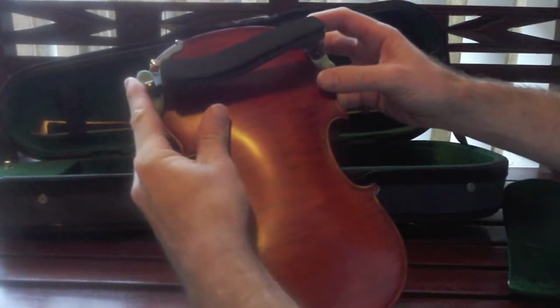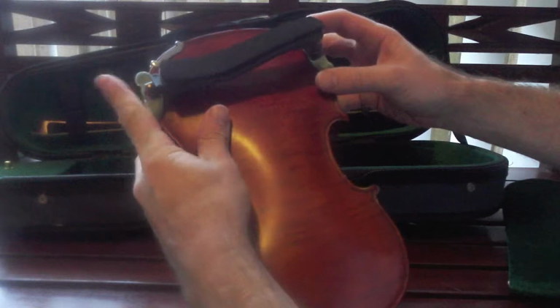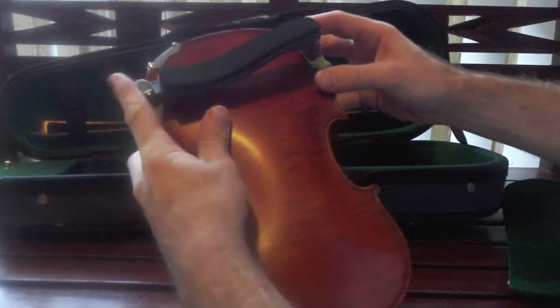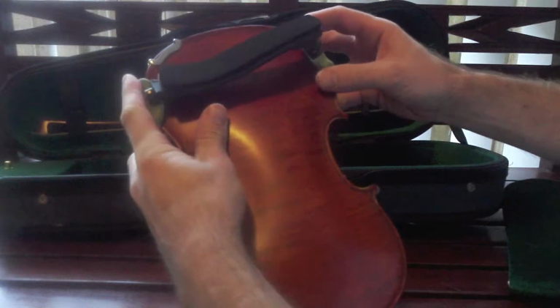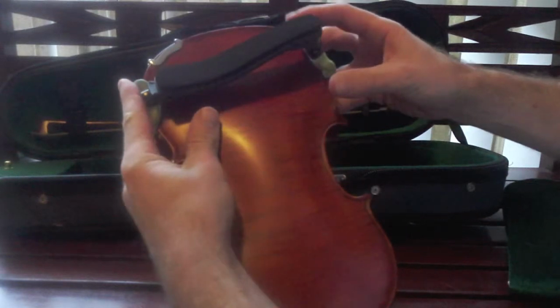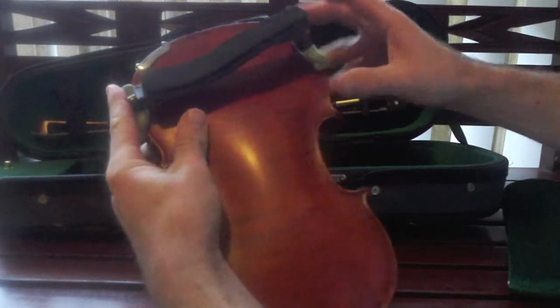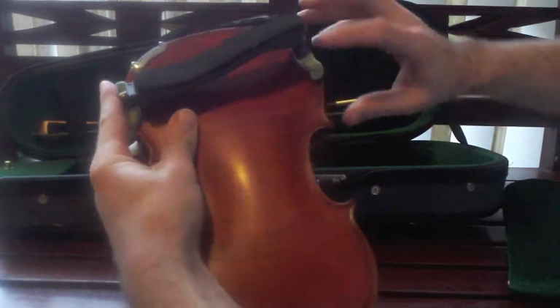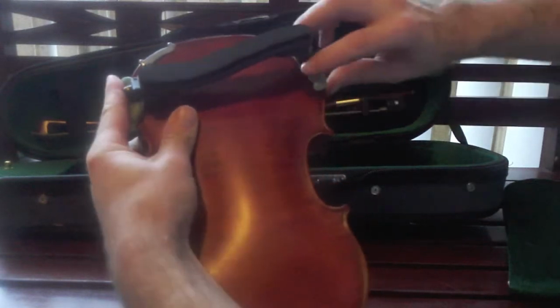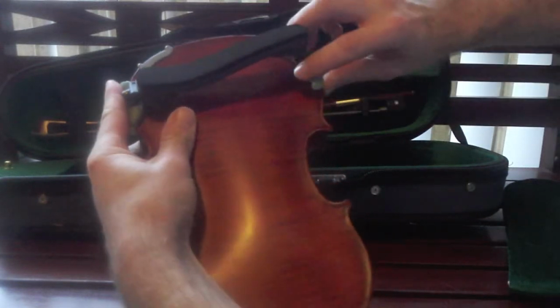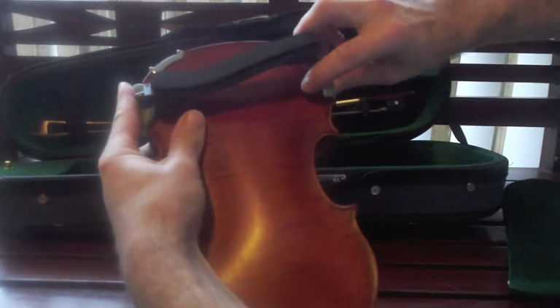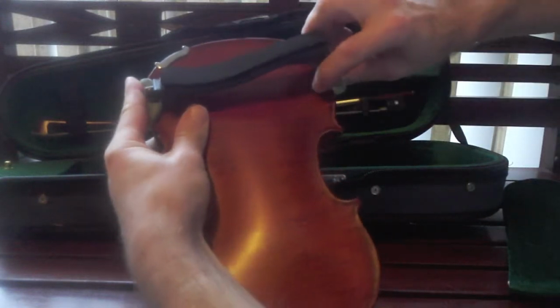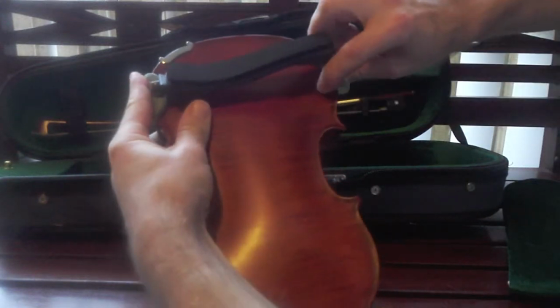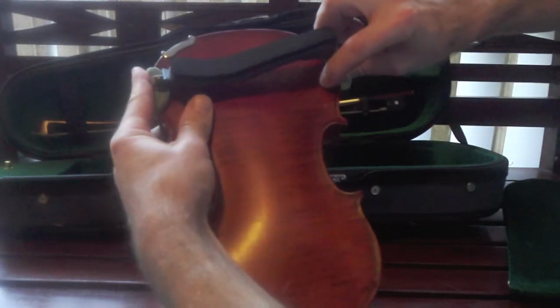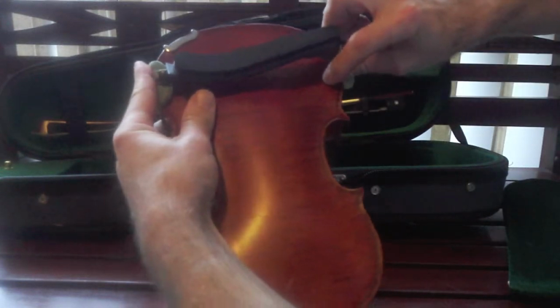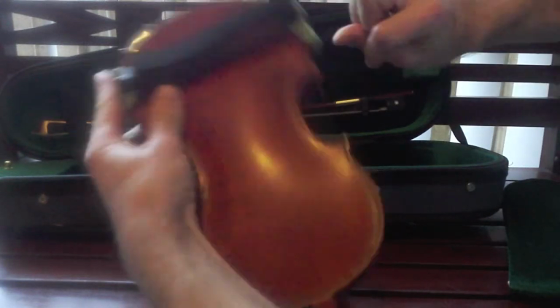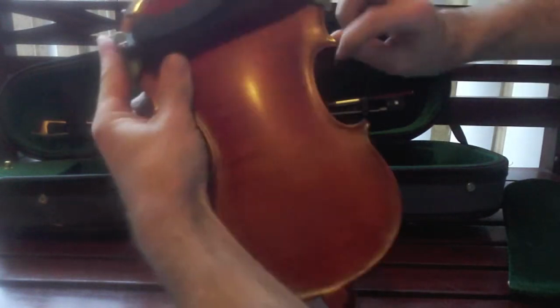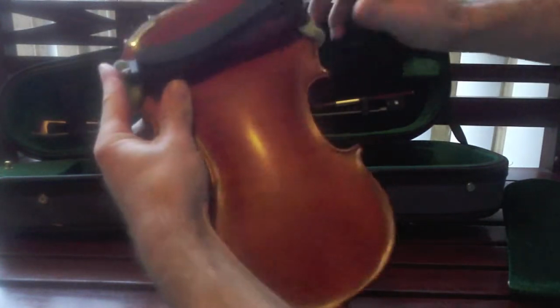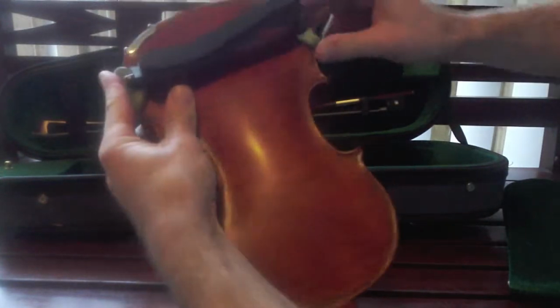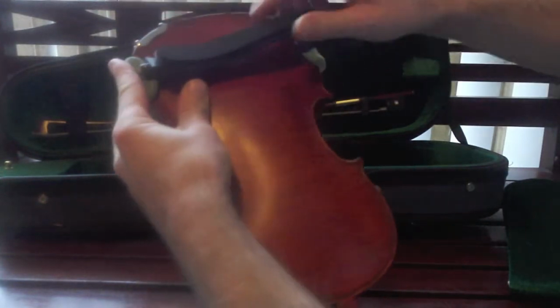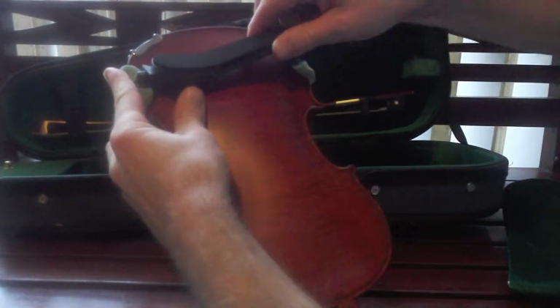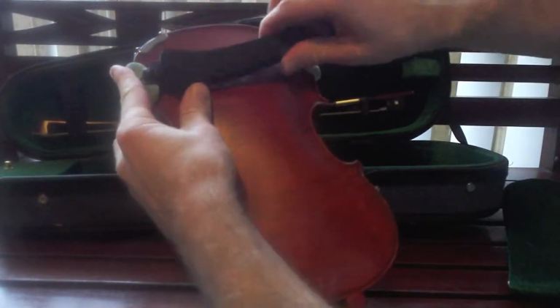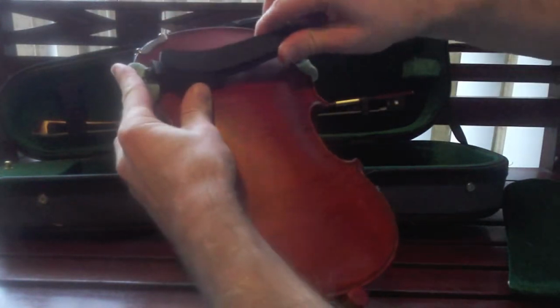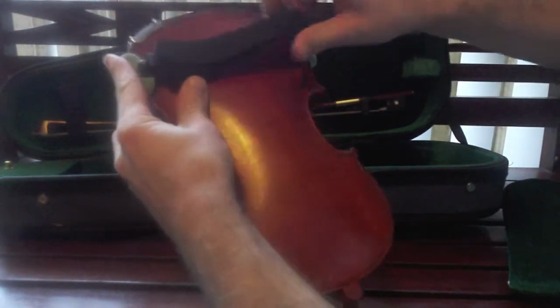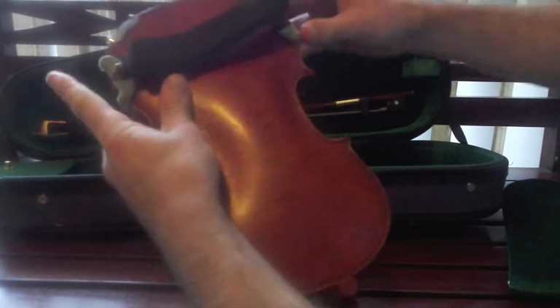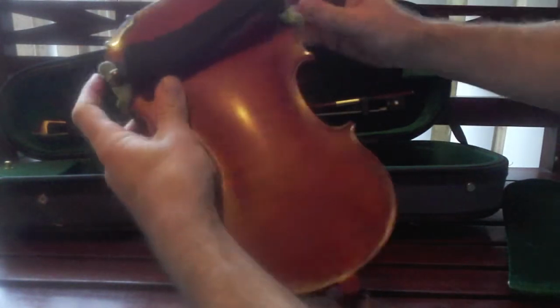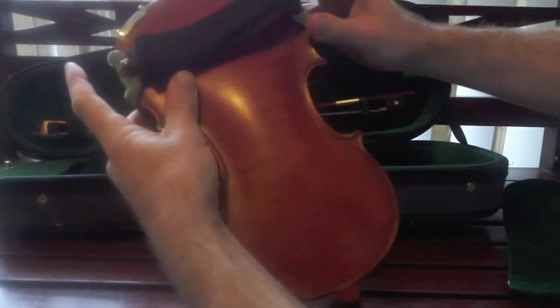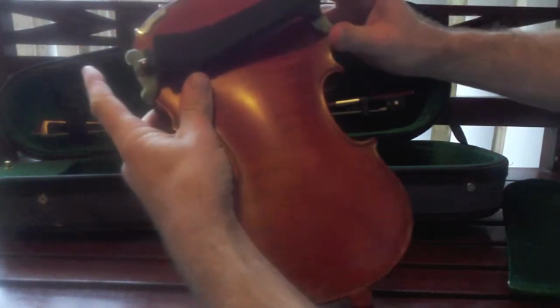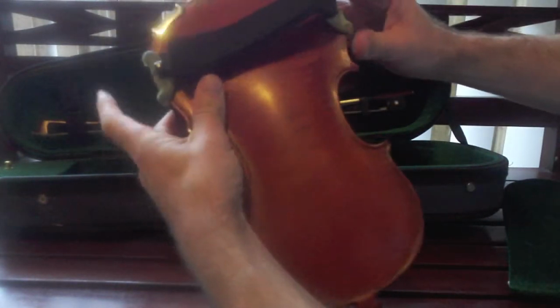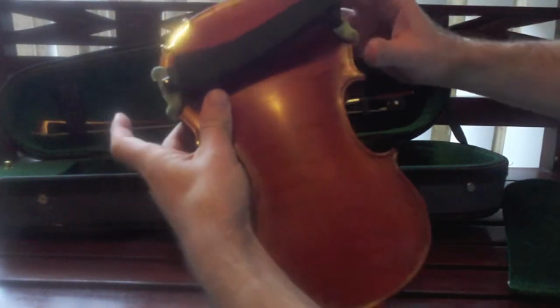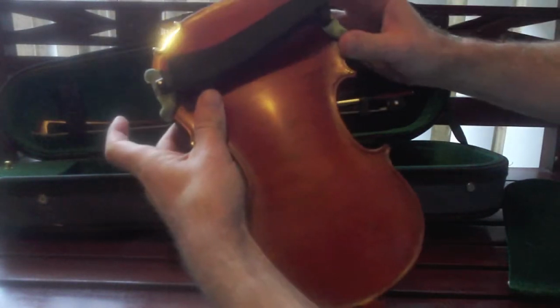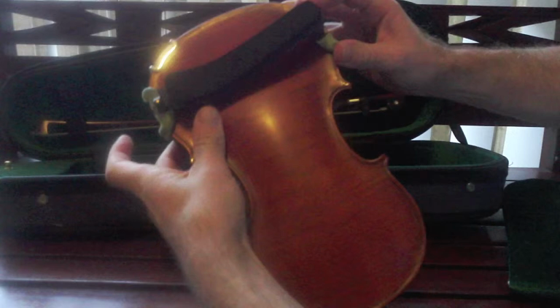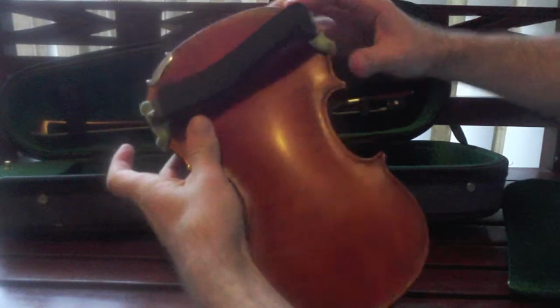Now hook it on one side and then pull it across. And there you've got your shoulder rest.